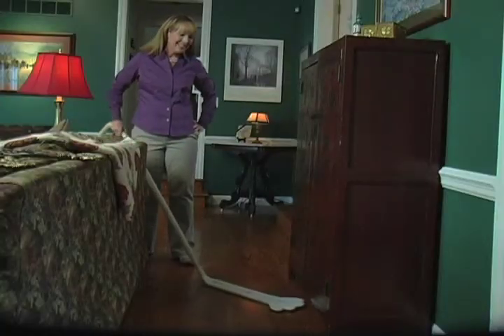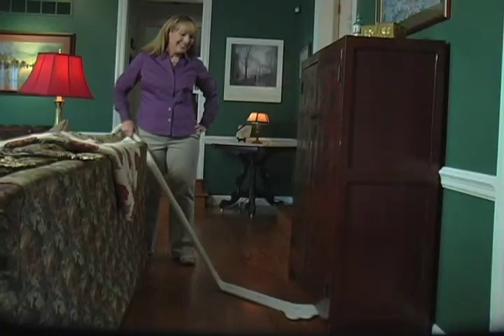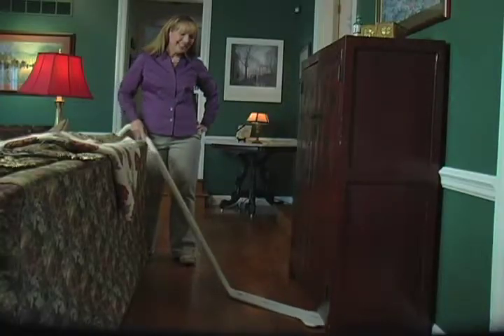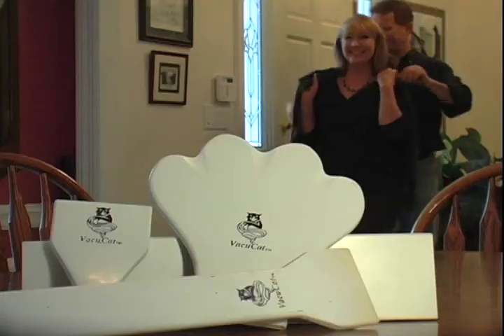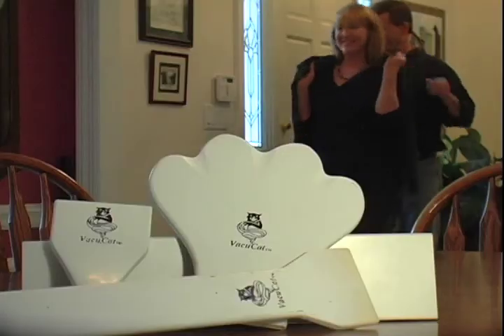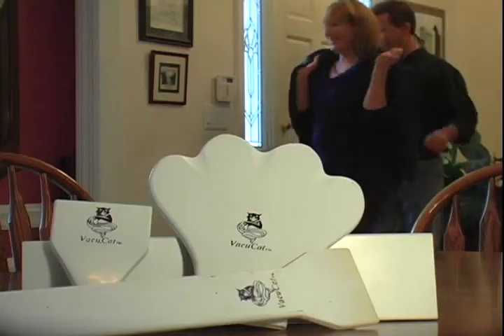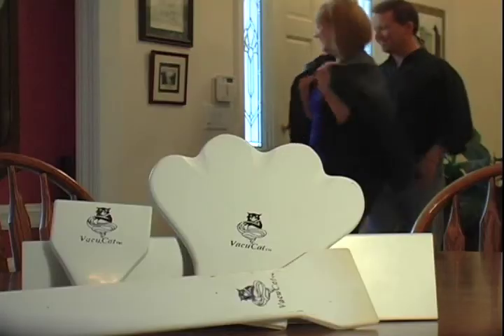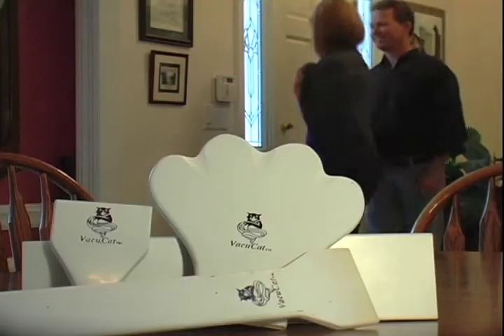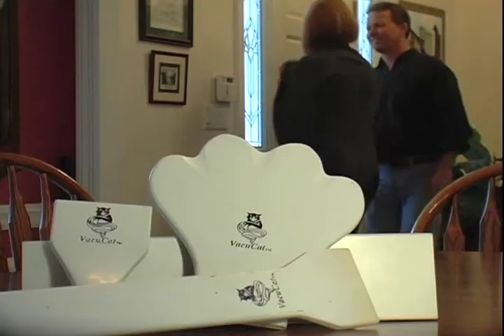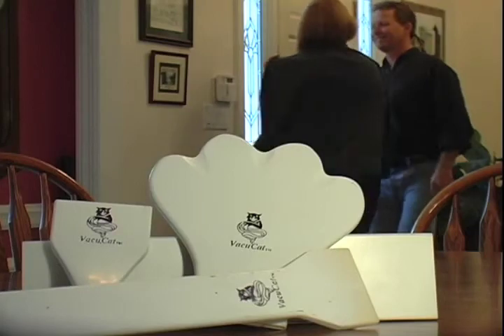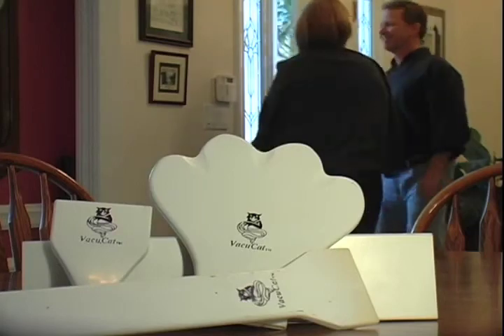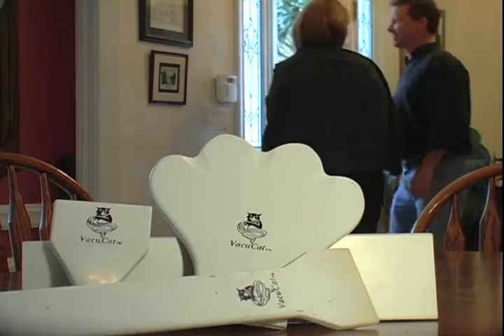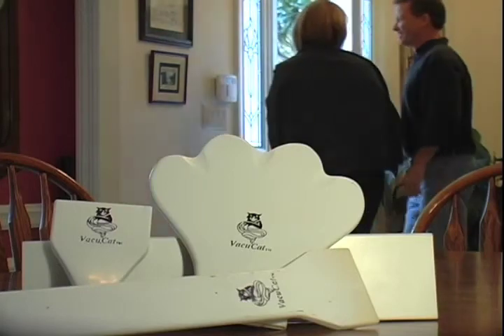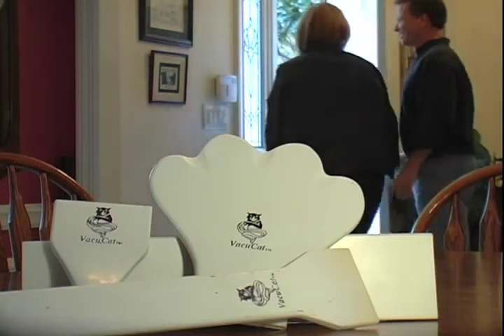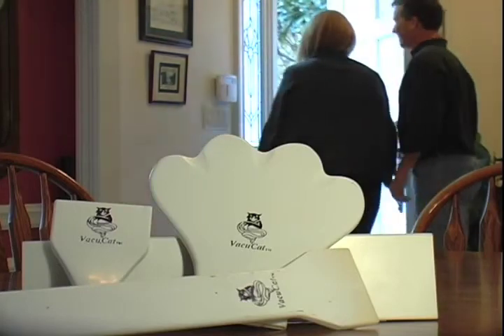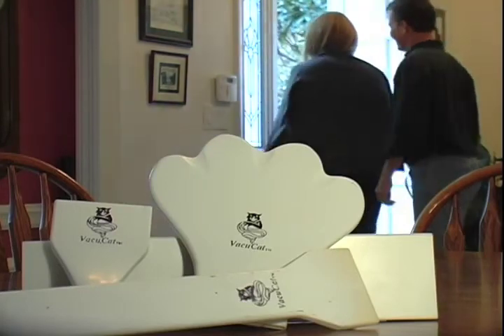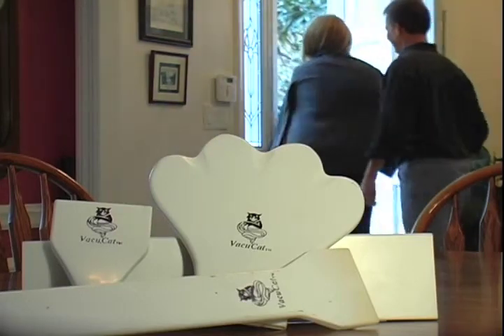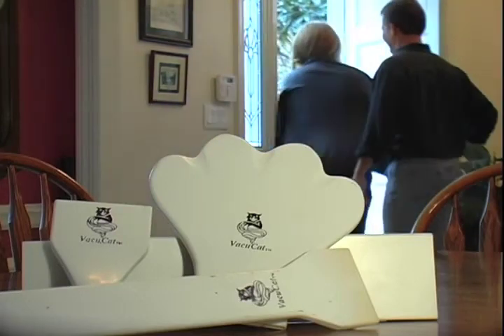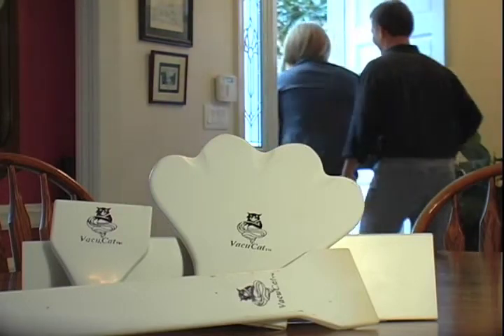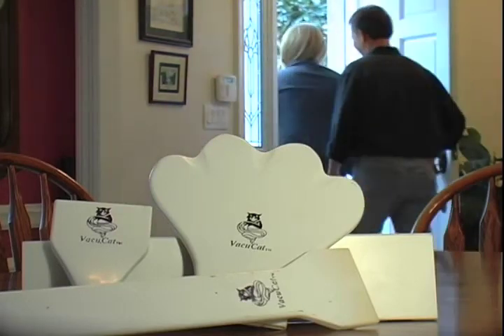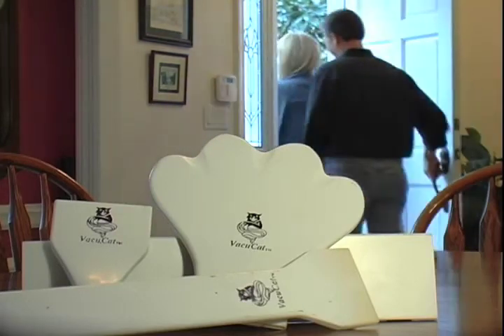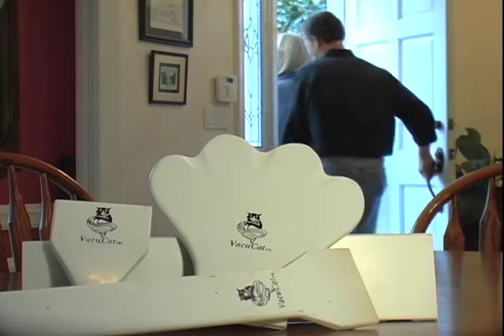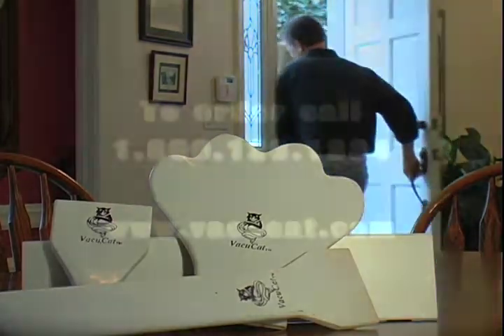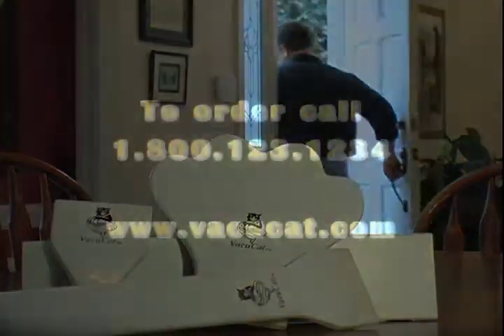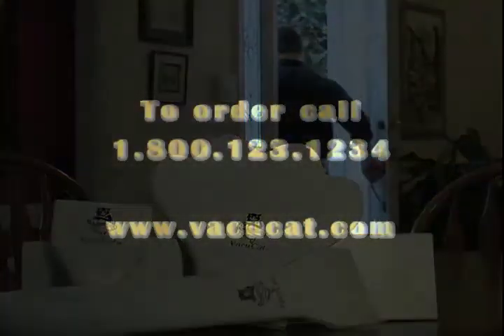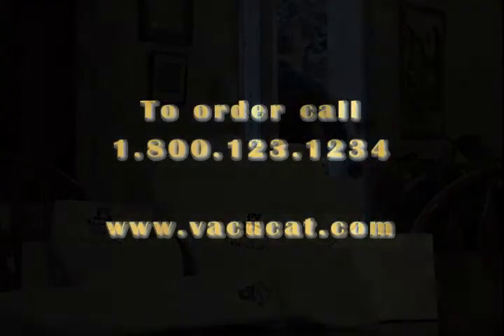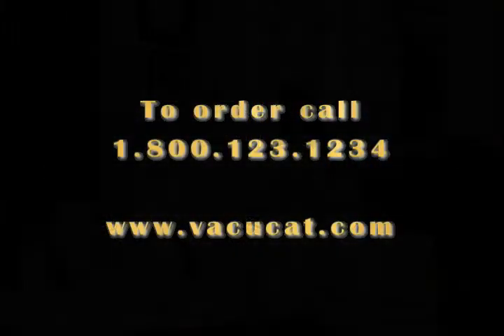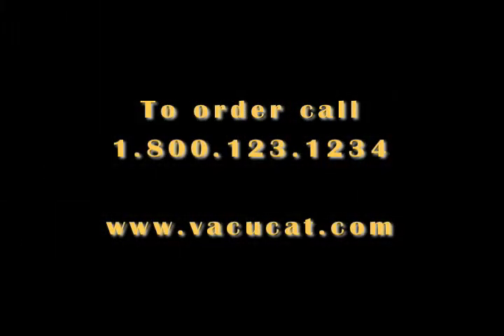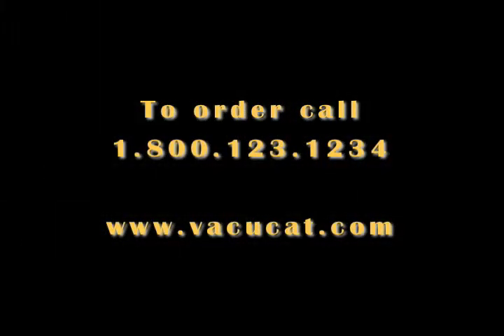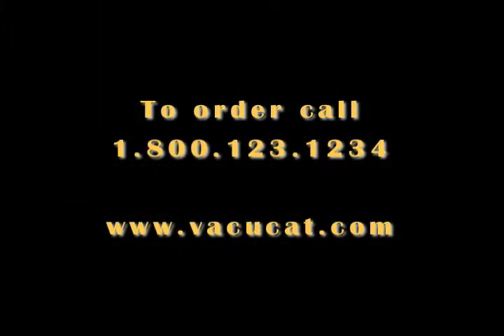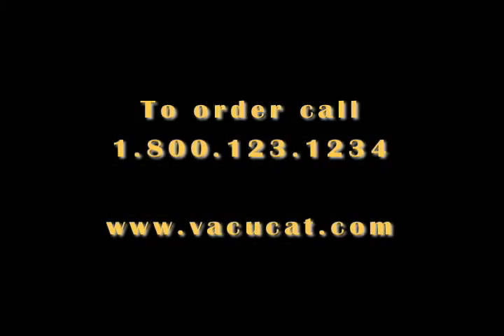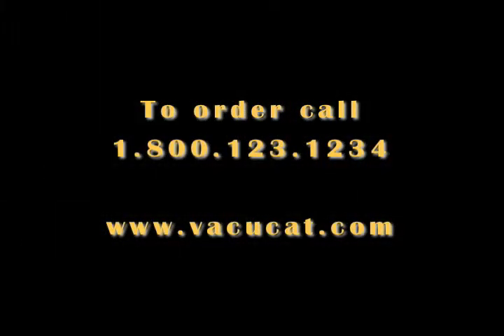Don't kill yourself cleaning. Let the cat do the work. VacuCat.